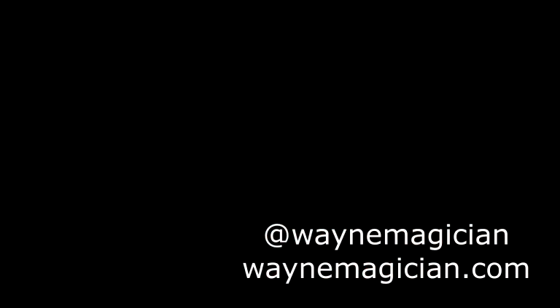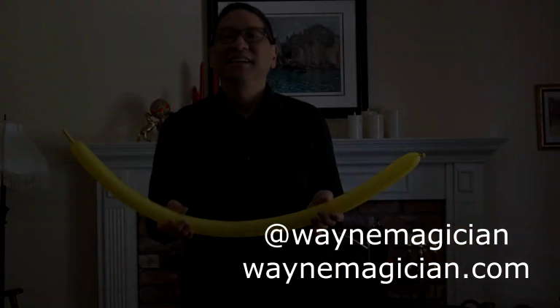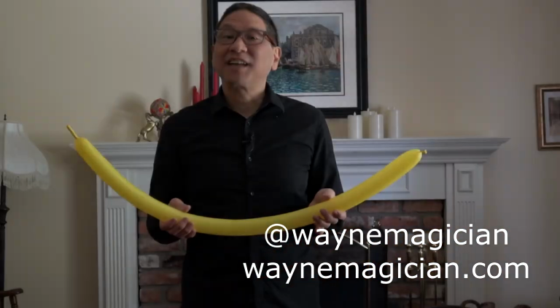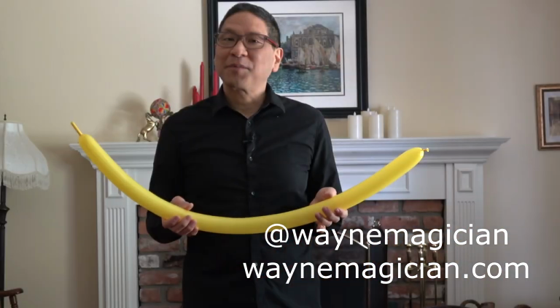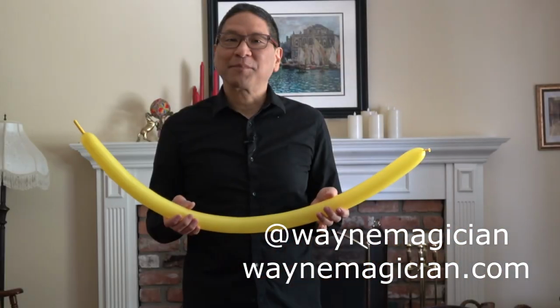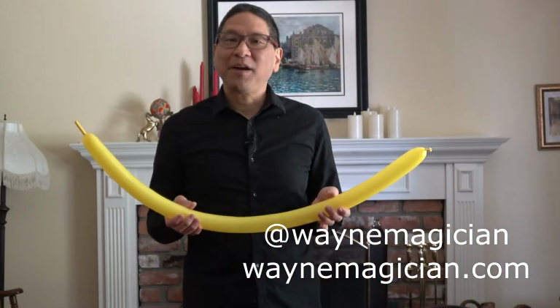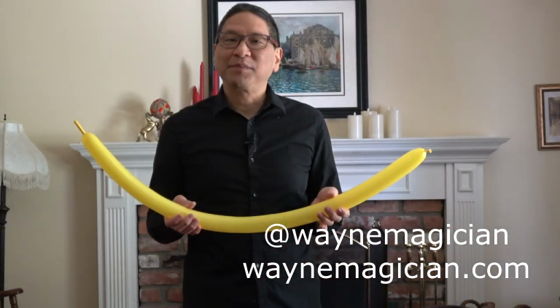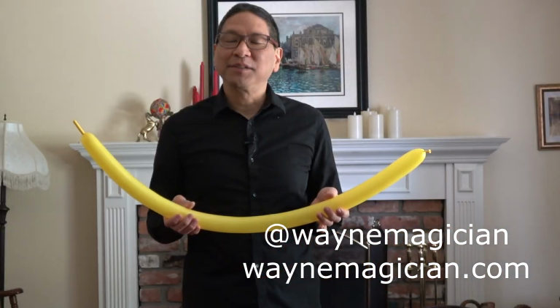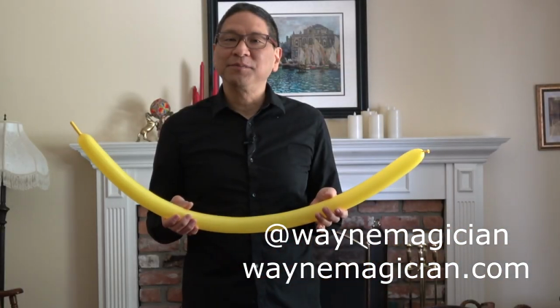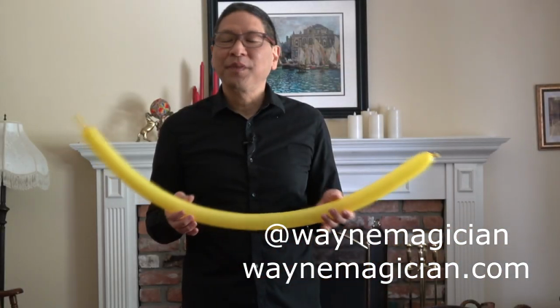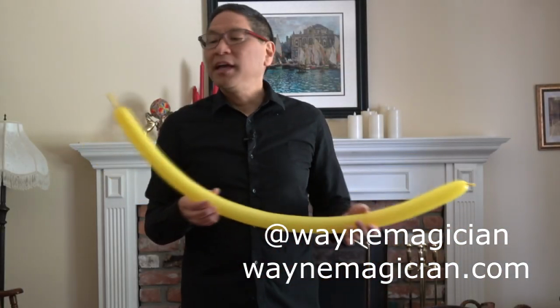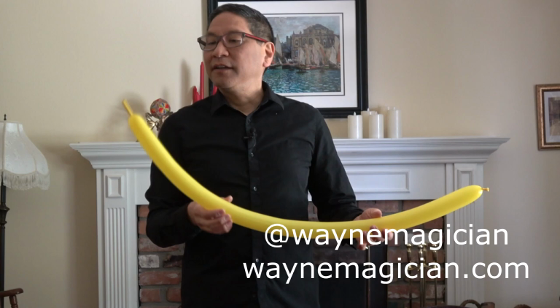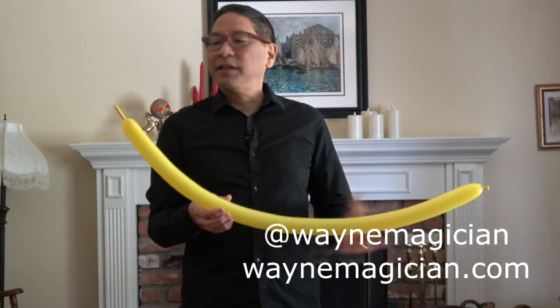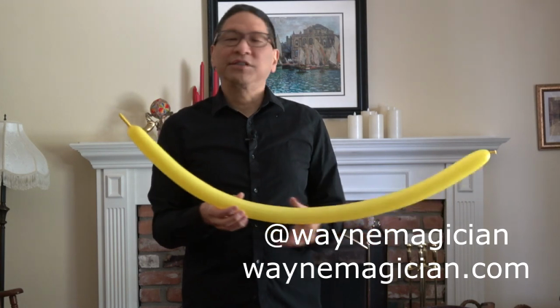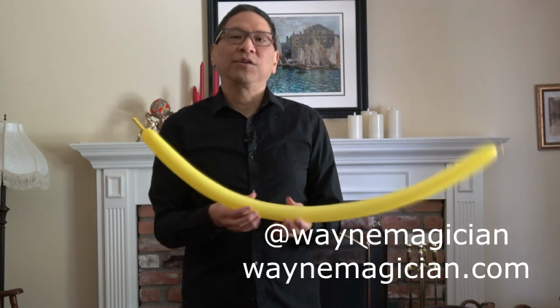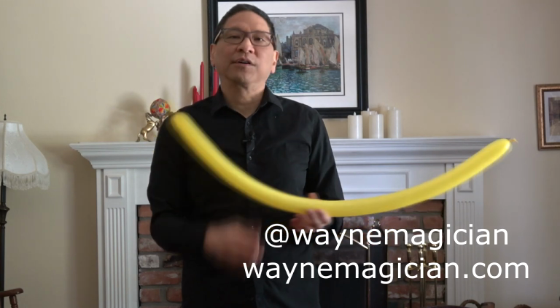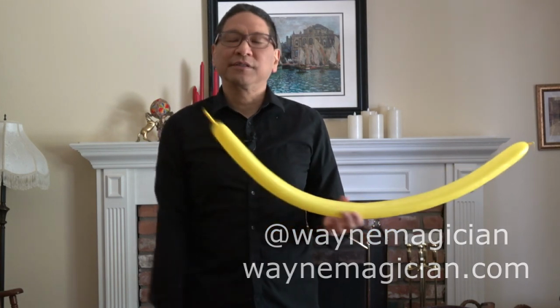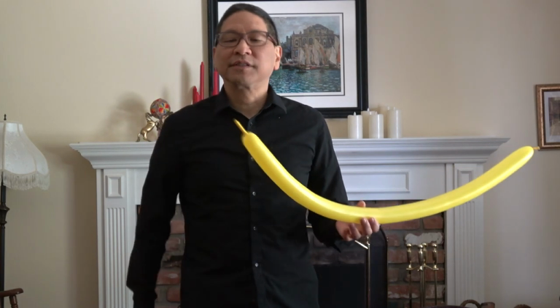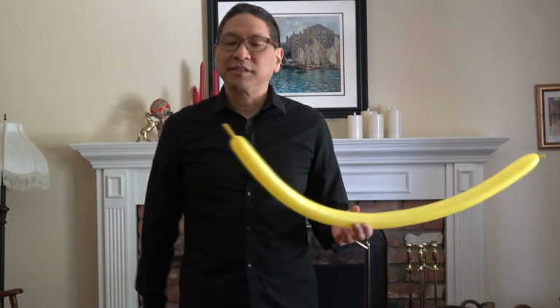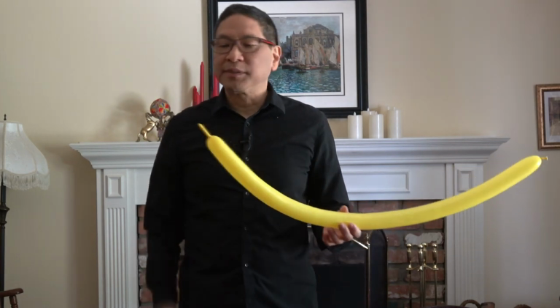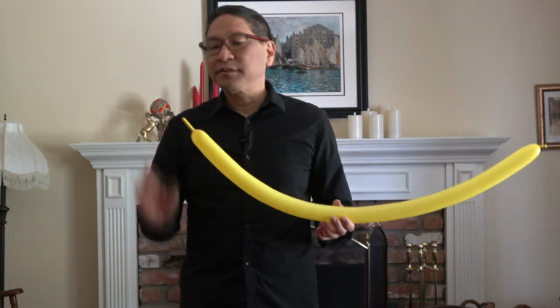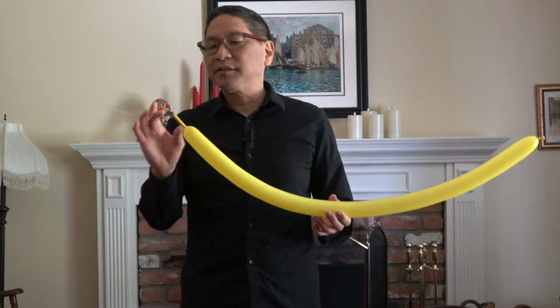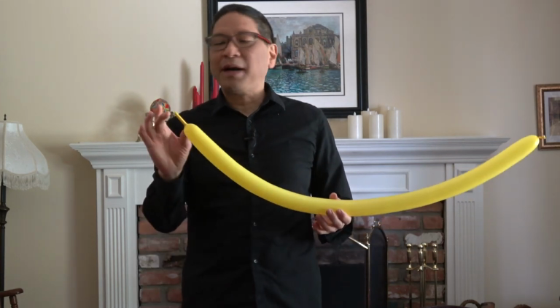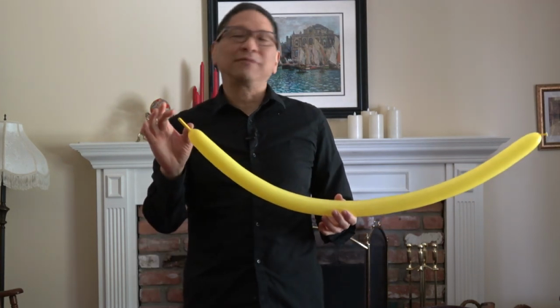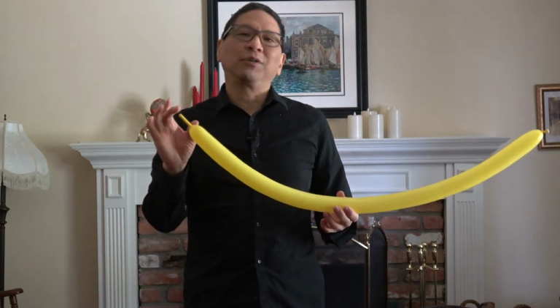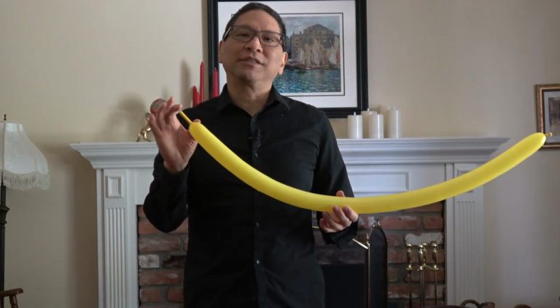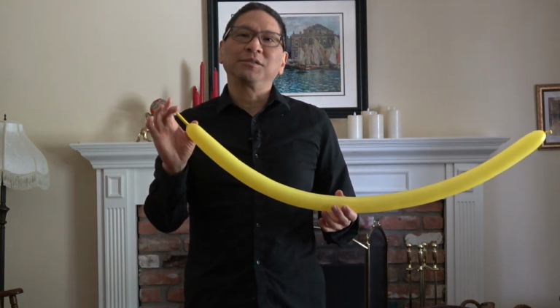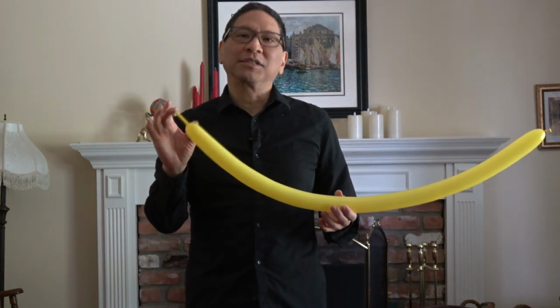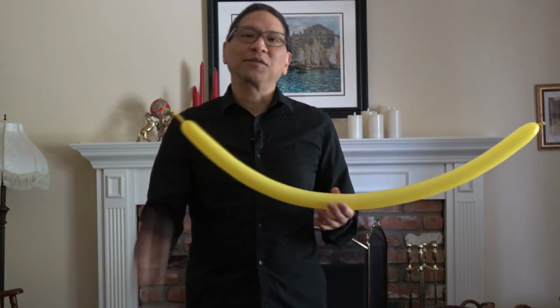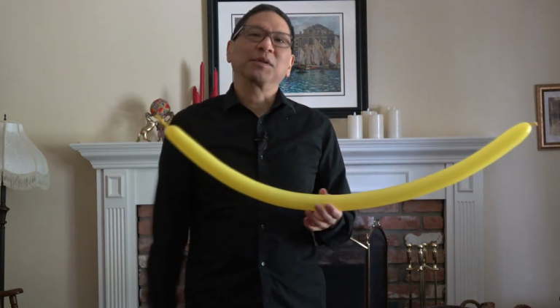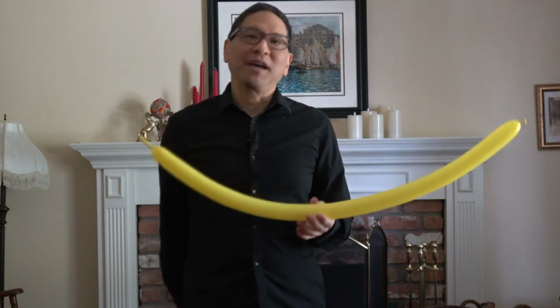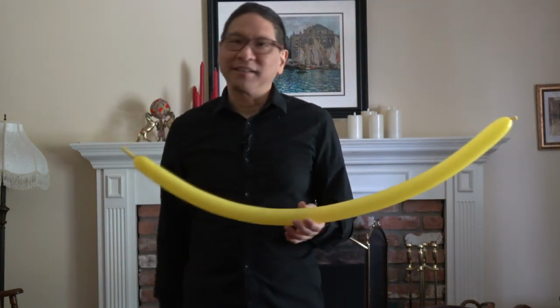Here's how to make a Parrot Balloon. Inflate your 260 balloon to about one to two inches from the end.